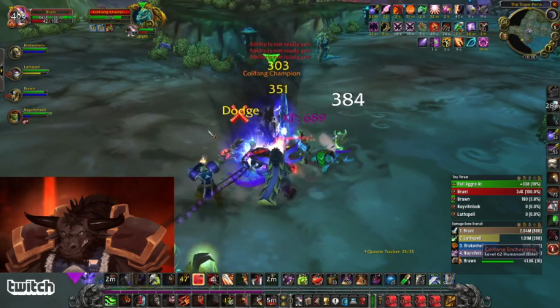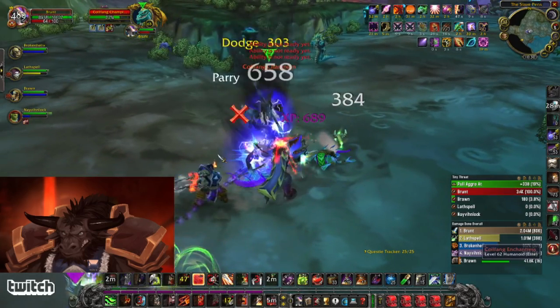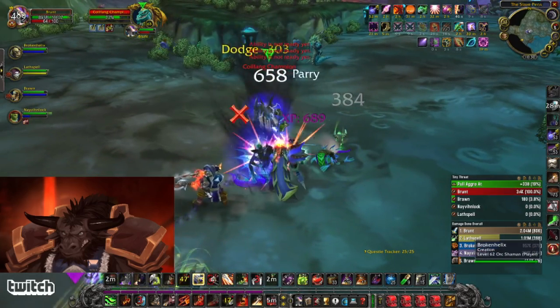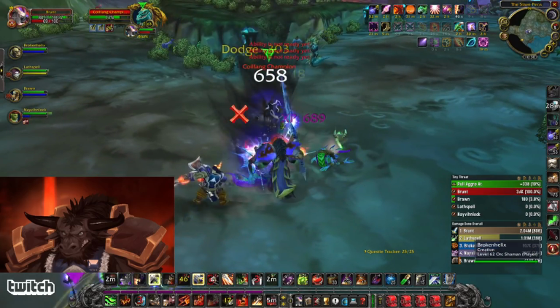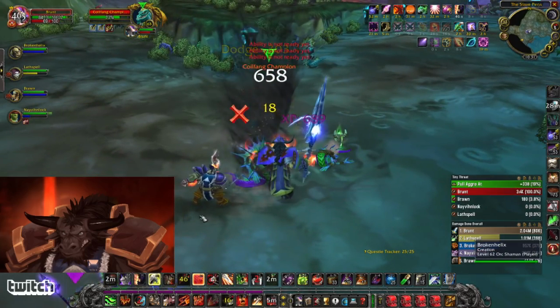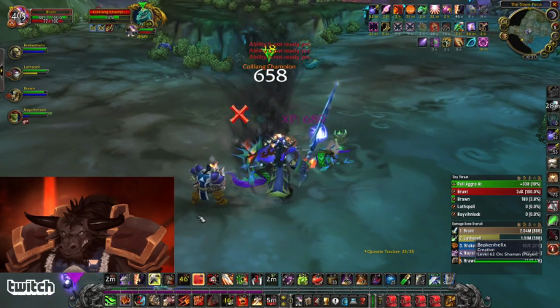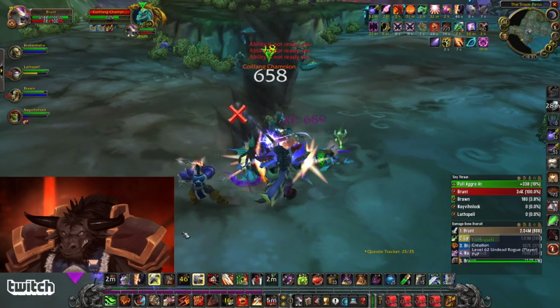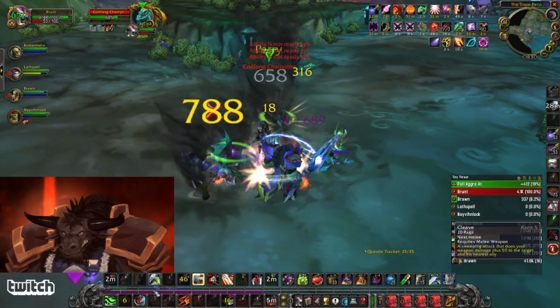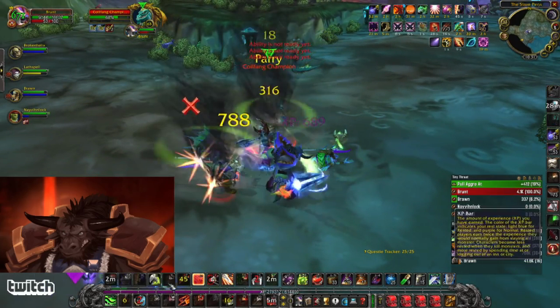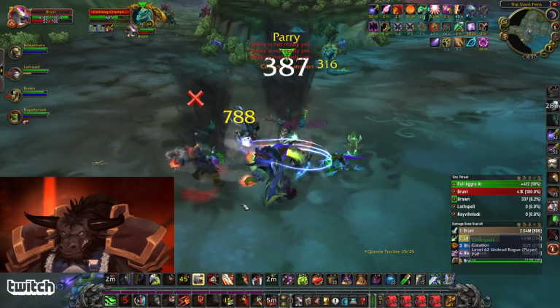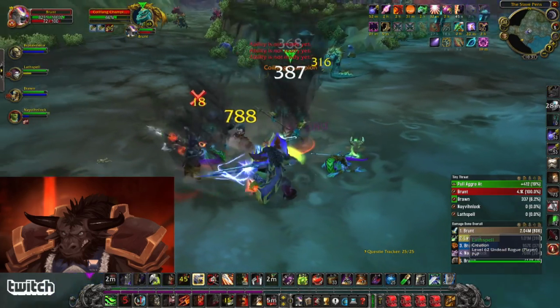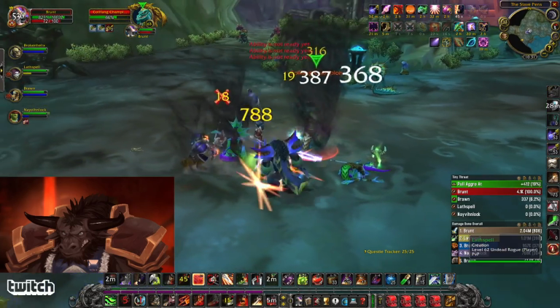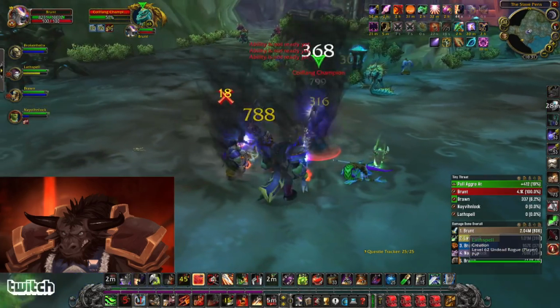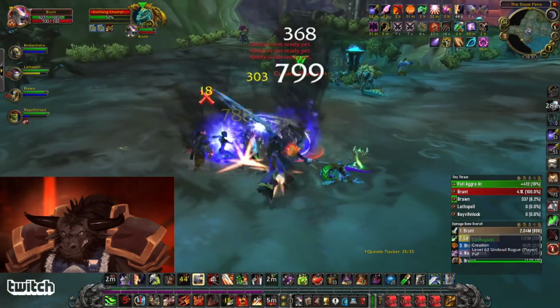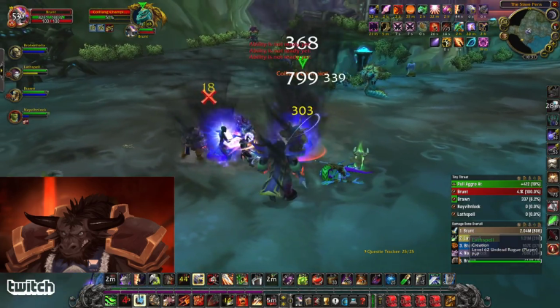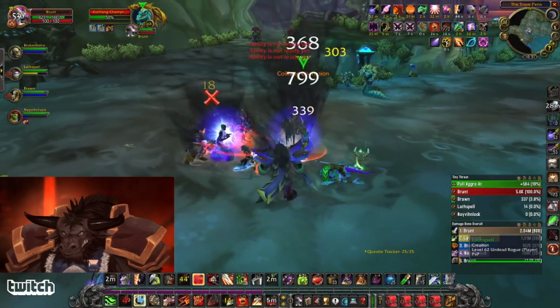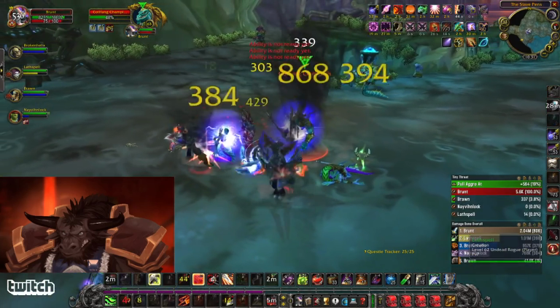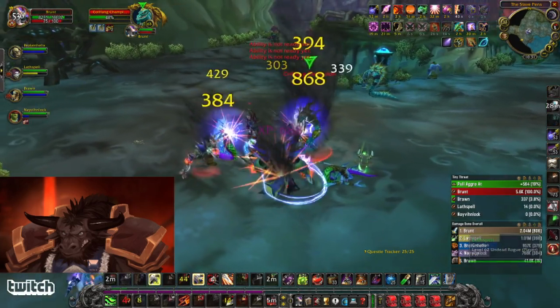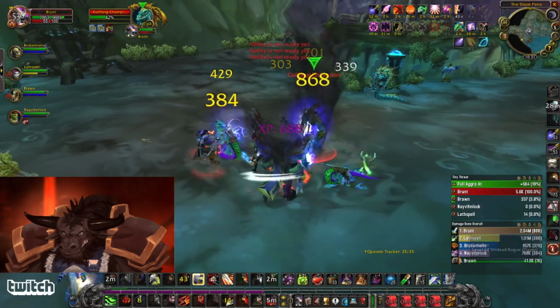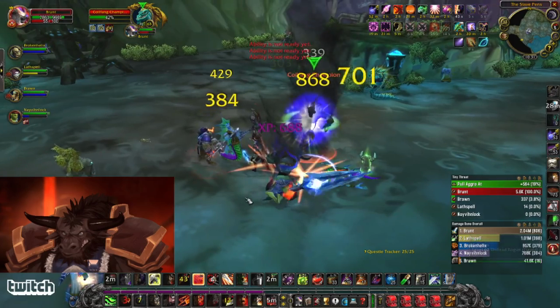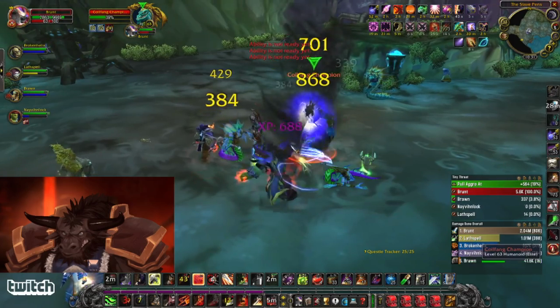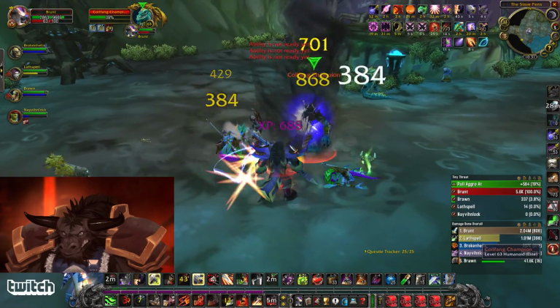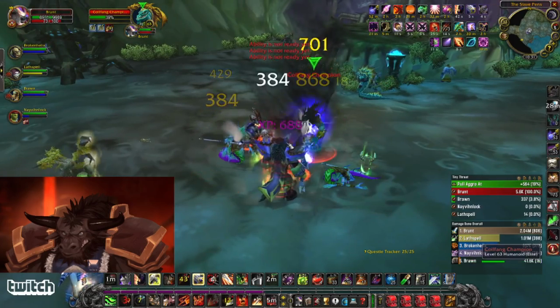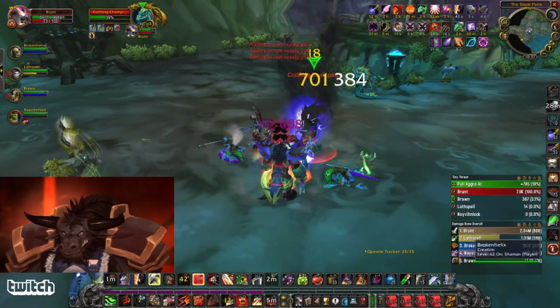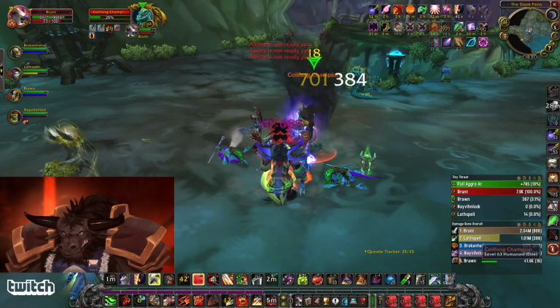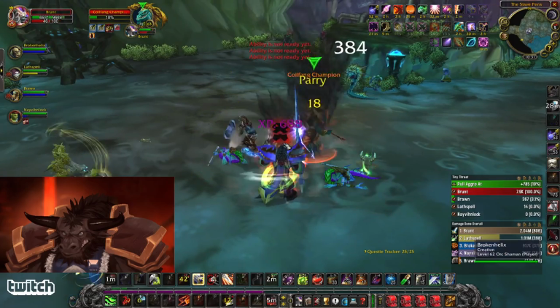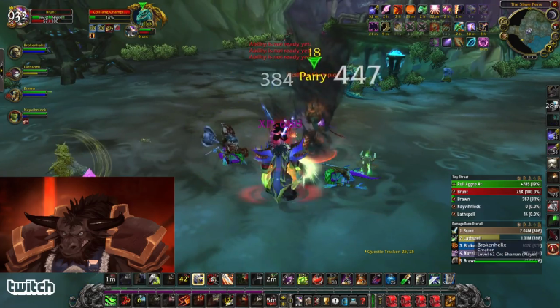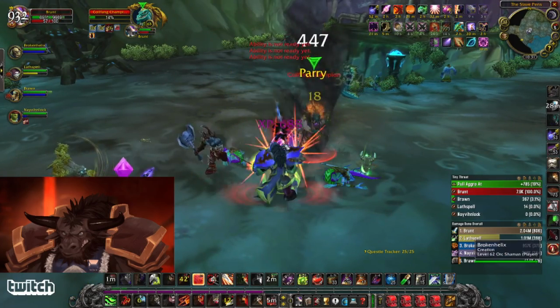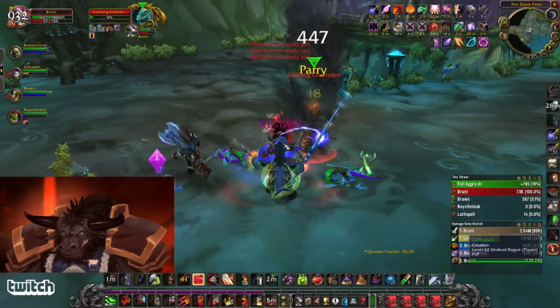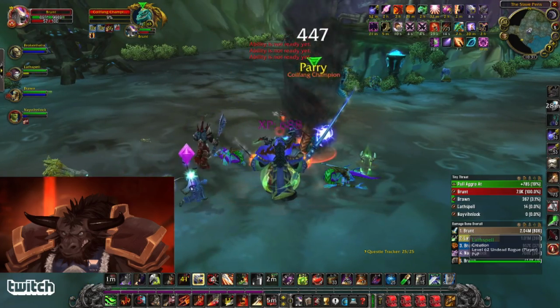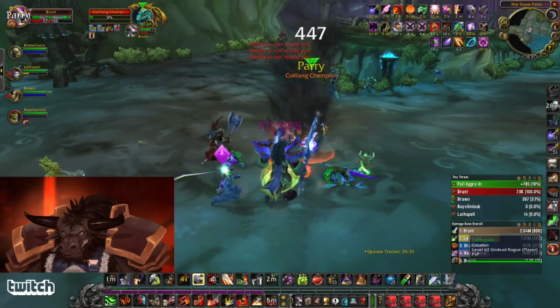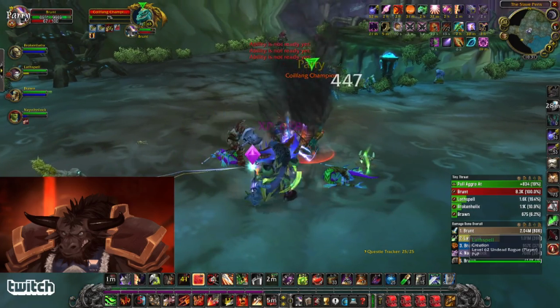Sometimes I like to use Berserker Rage just to generate more rage from getting hit, but if you're against a pack that fears, it's best to save it.